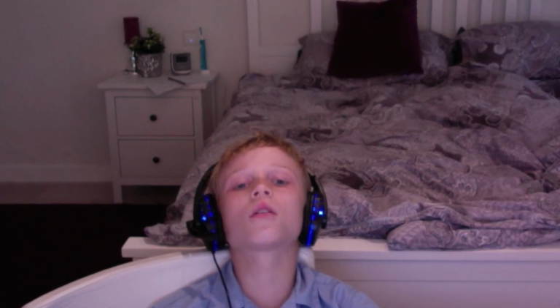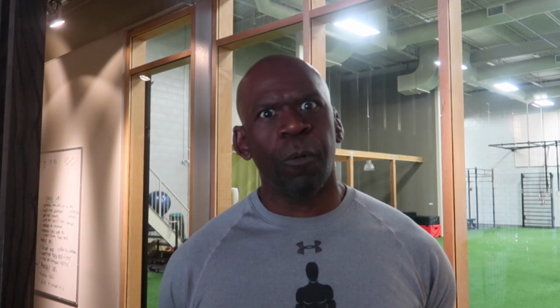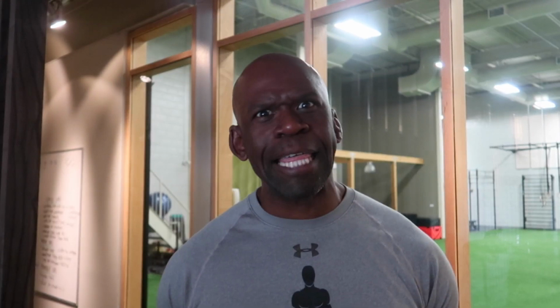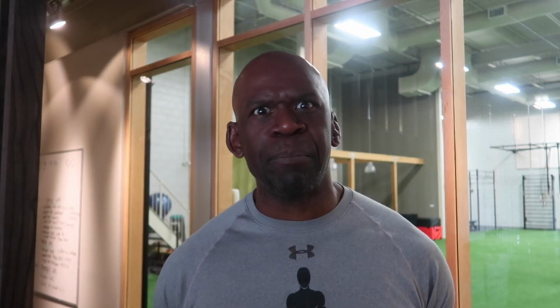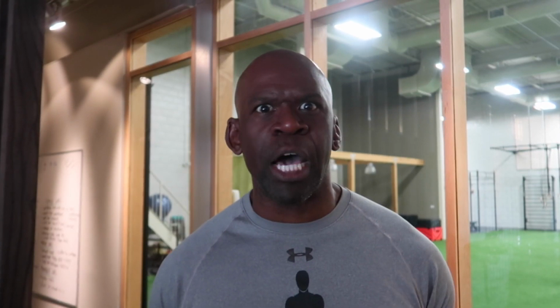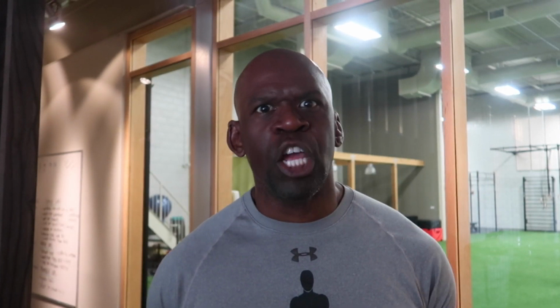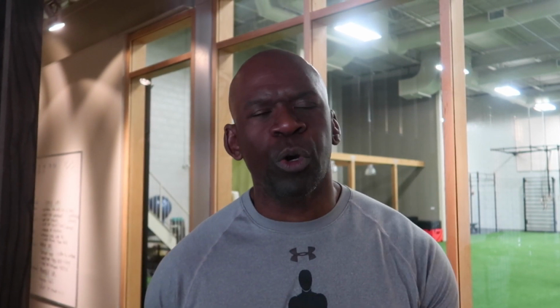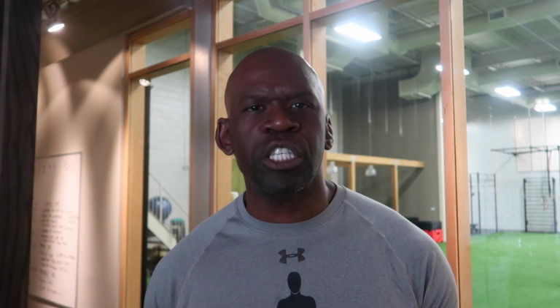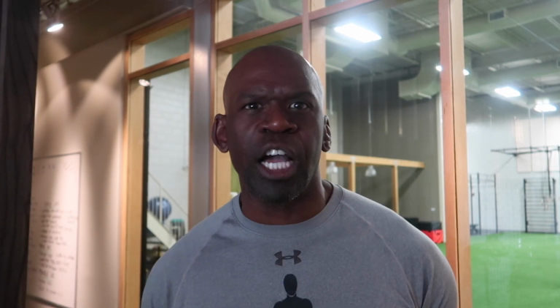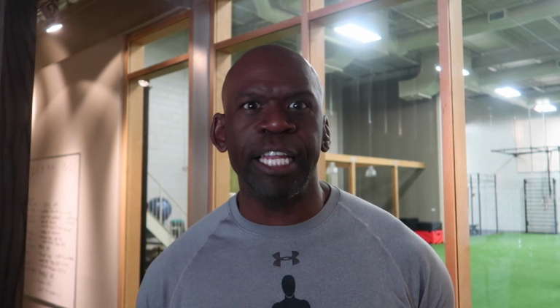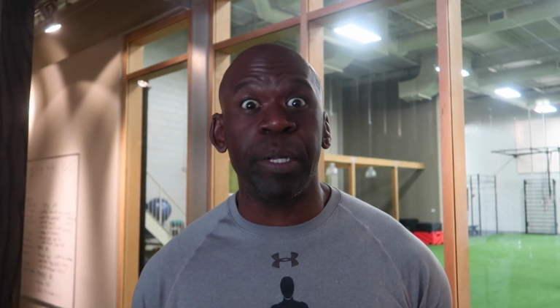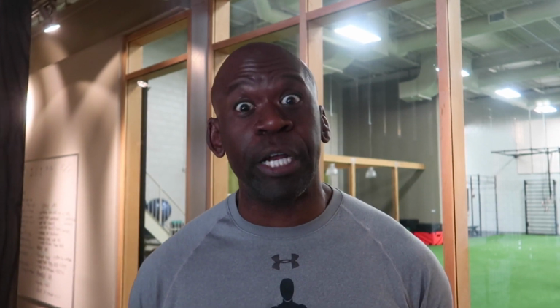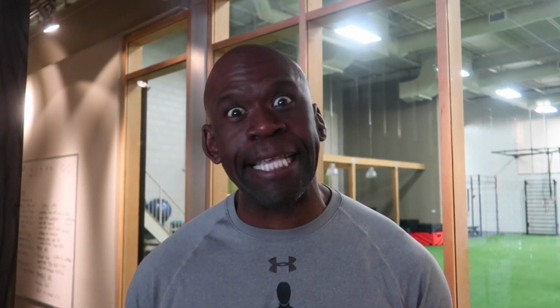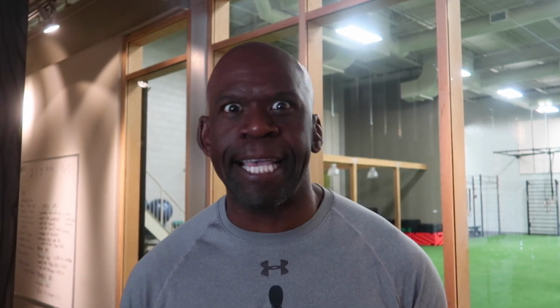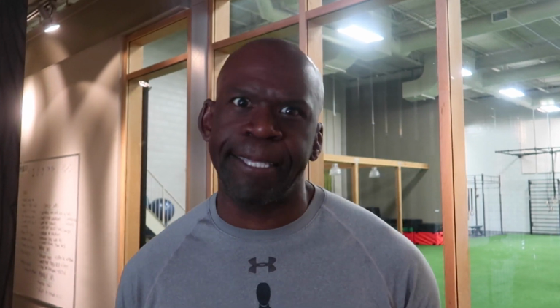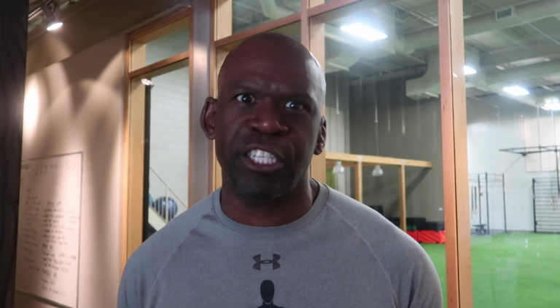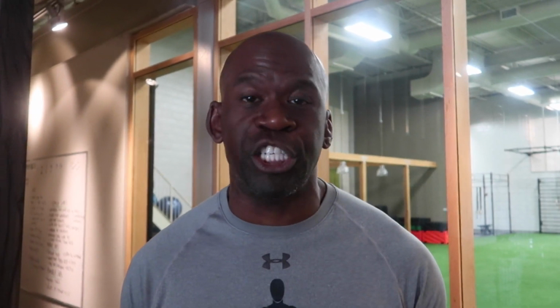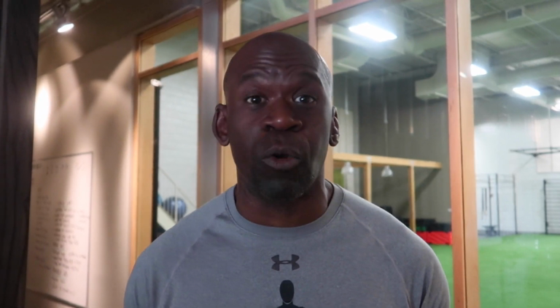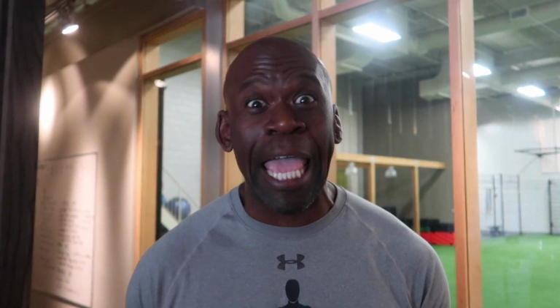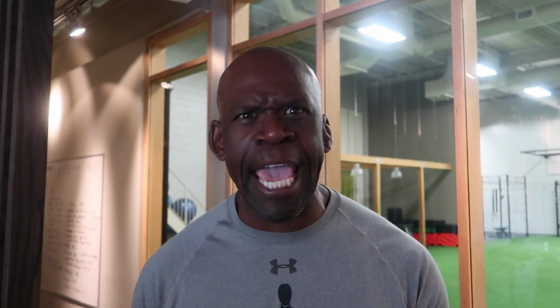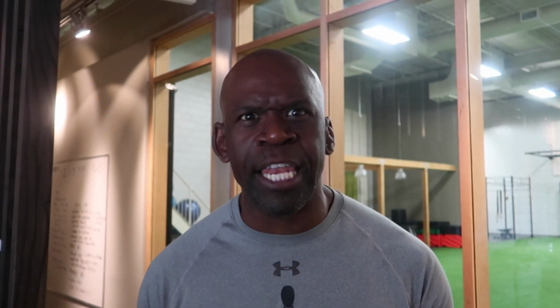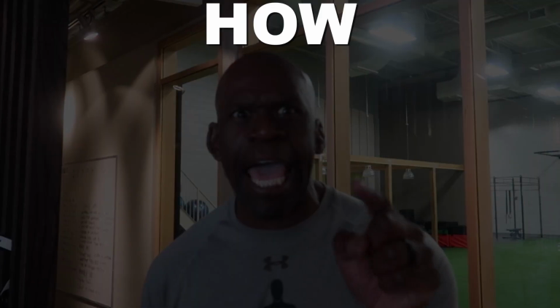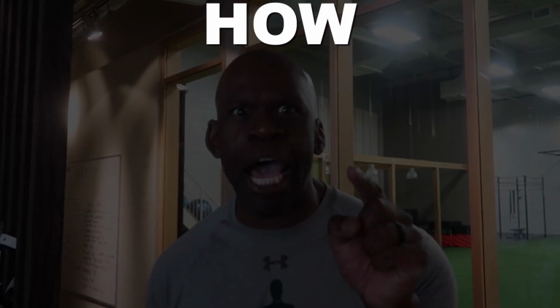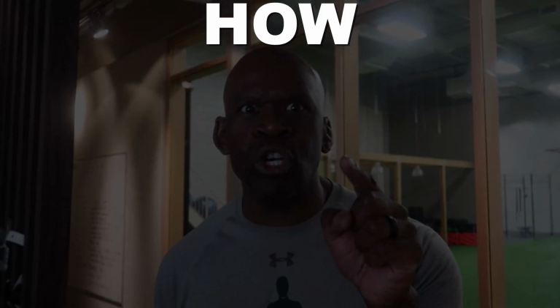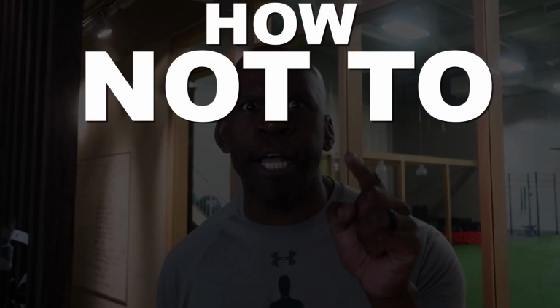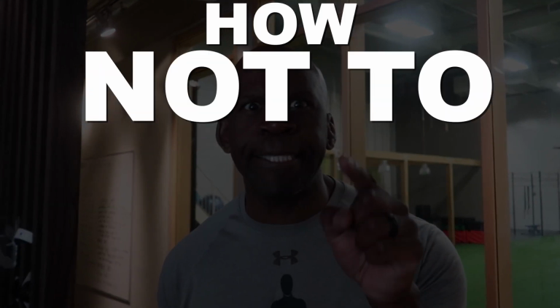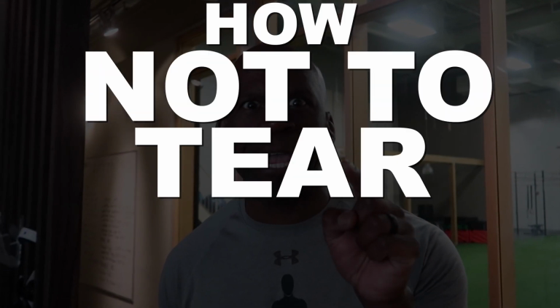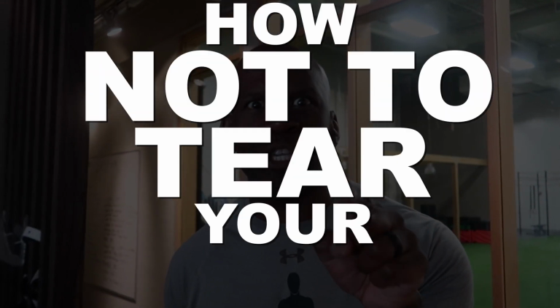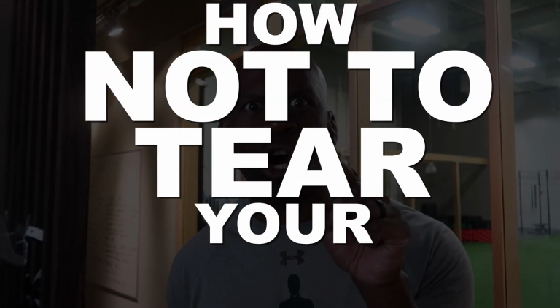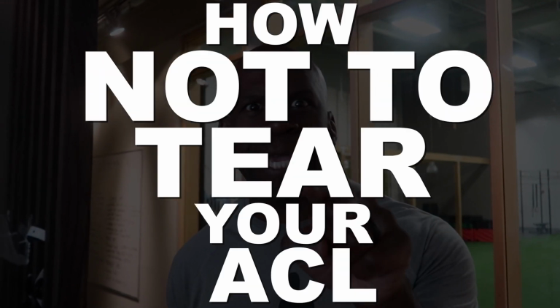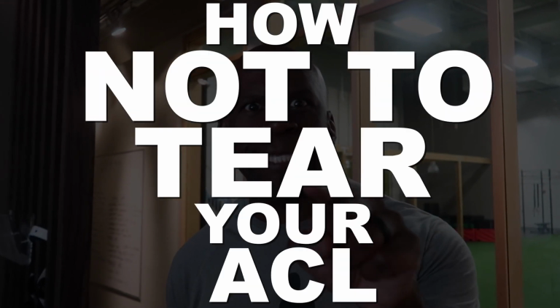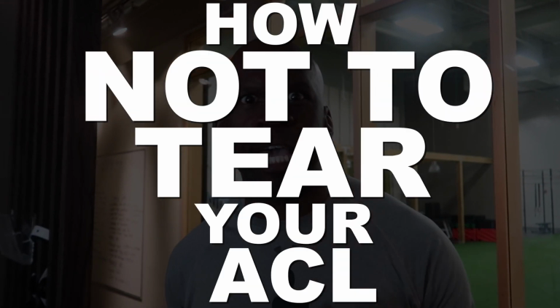With that in mind, we're going to talk a little bit about ACL tears in general and how do you tear your ACL.